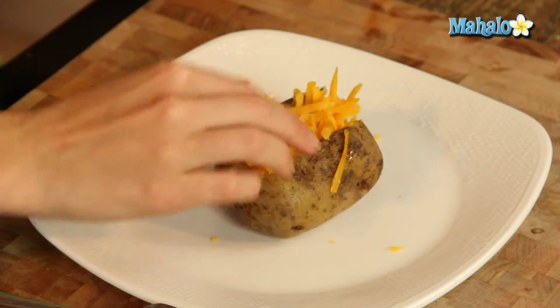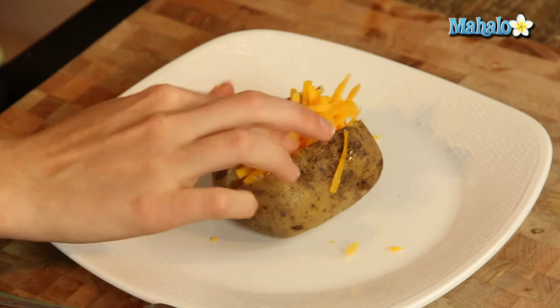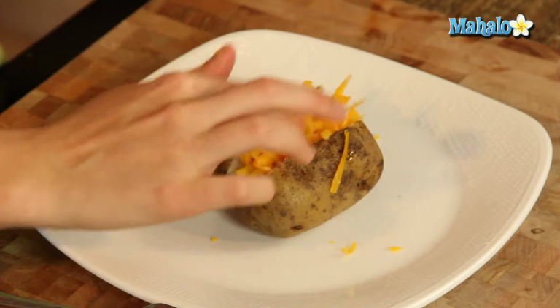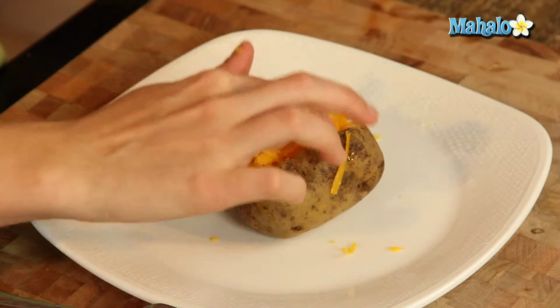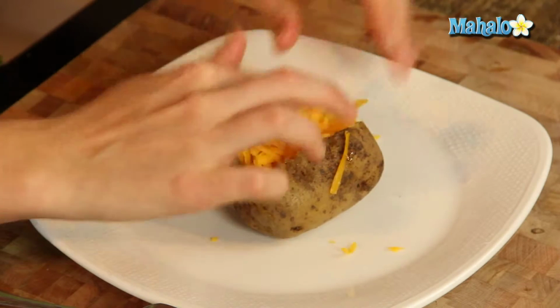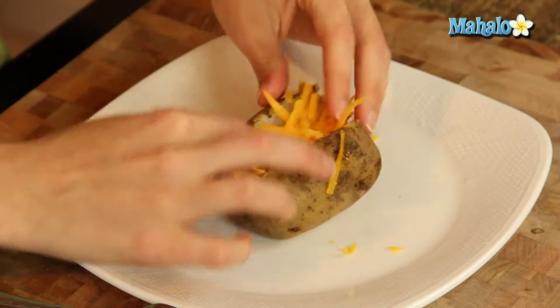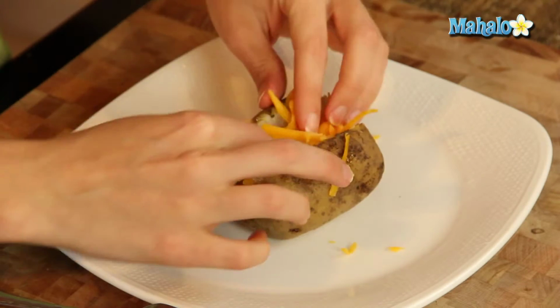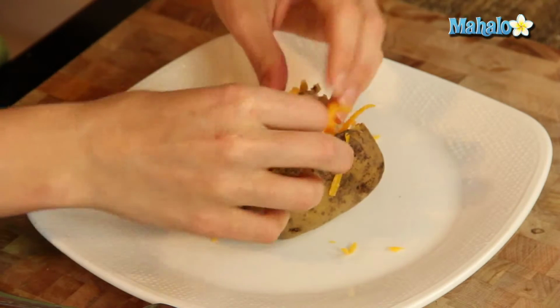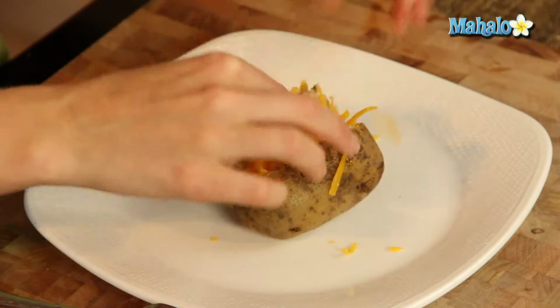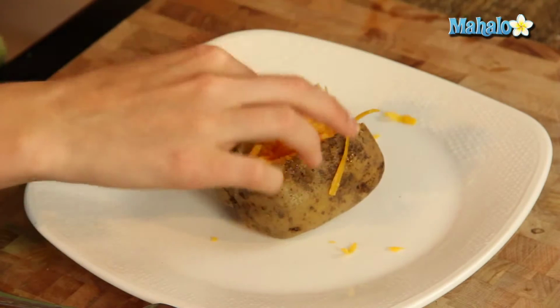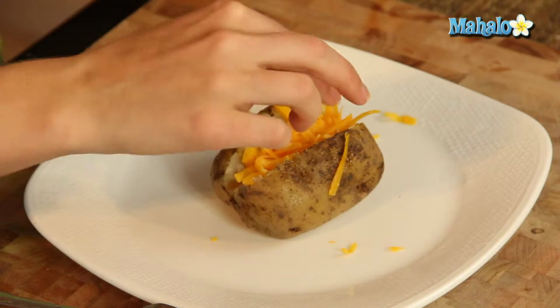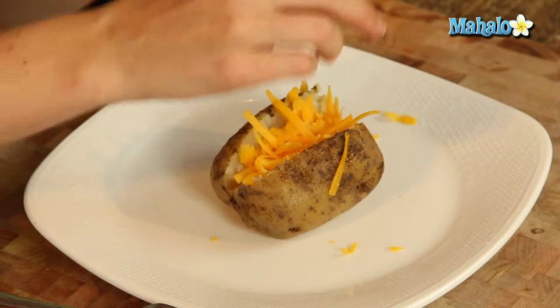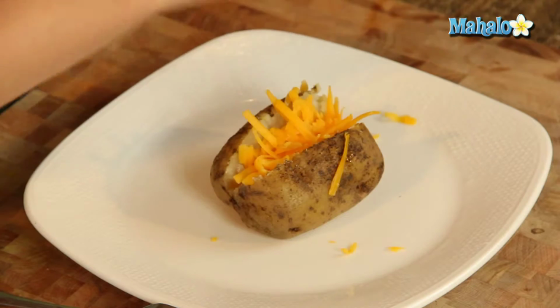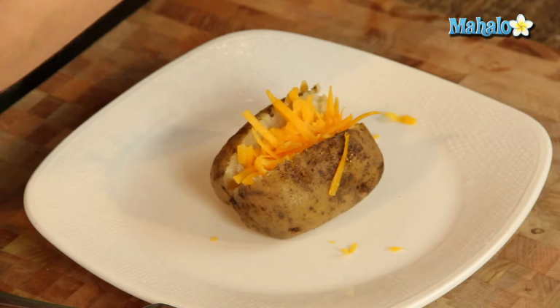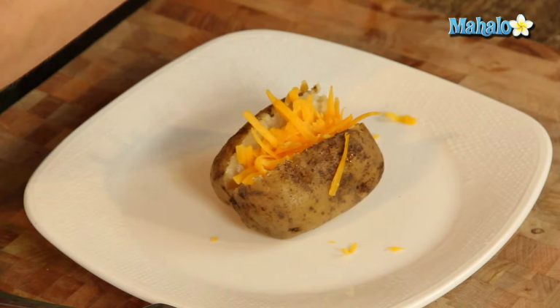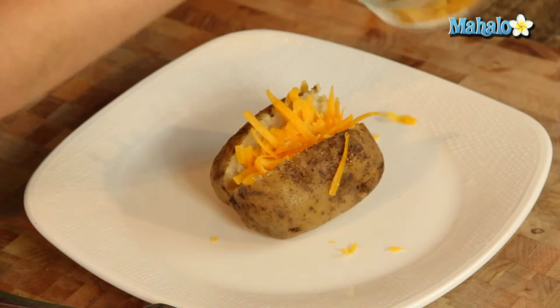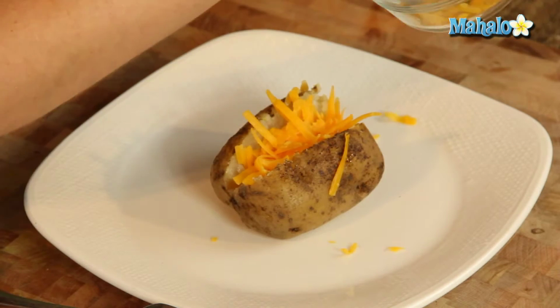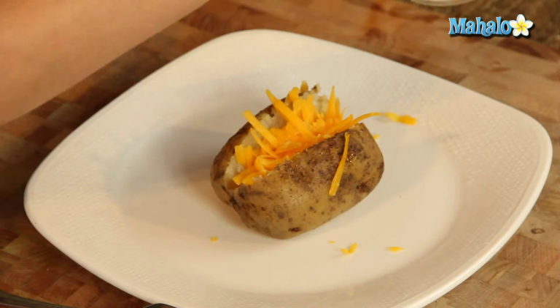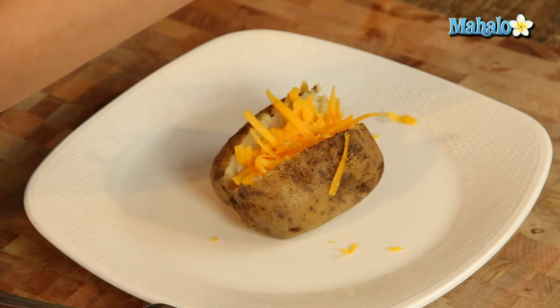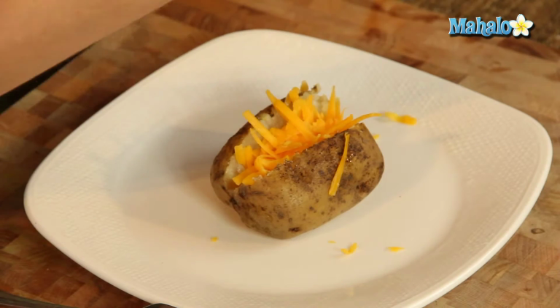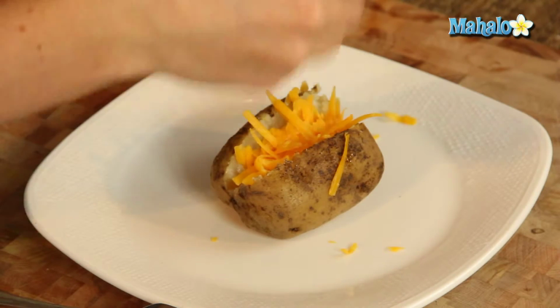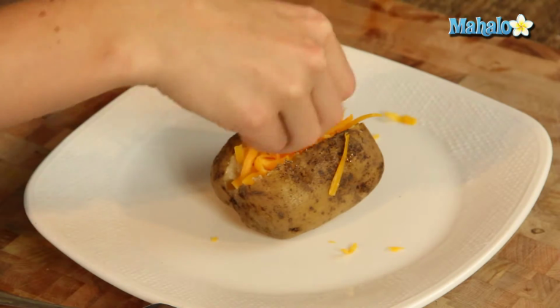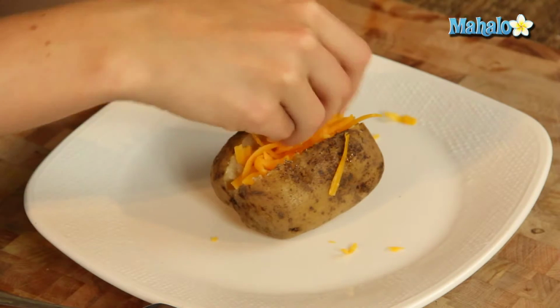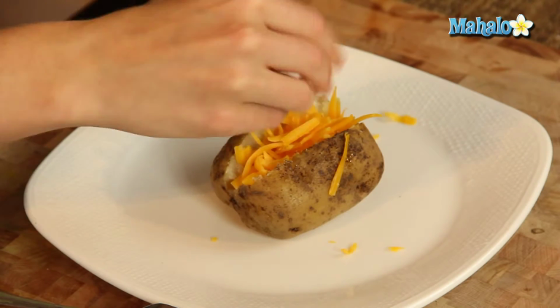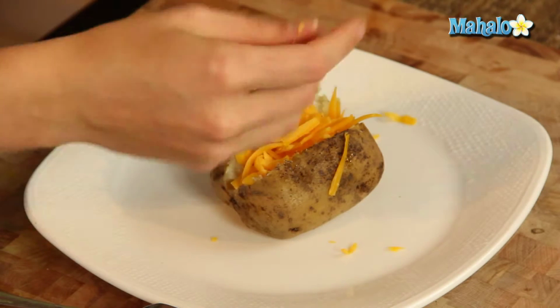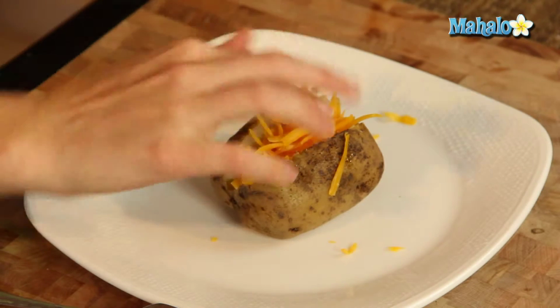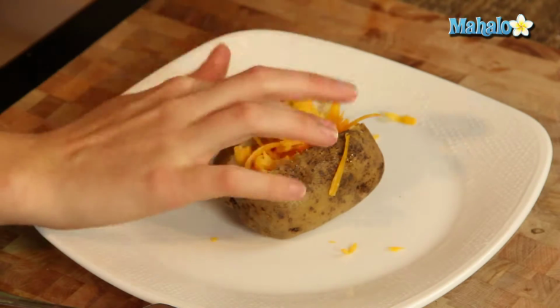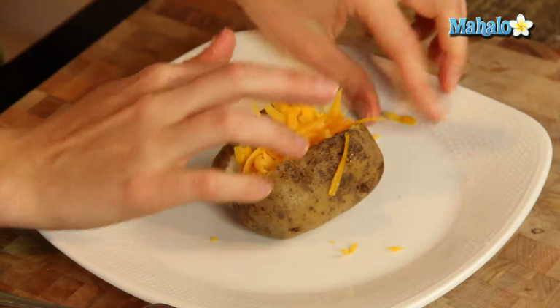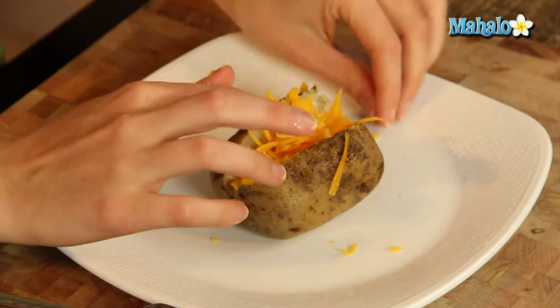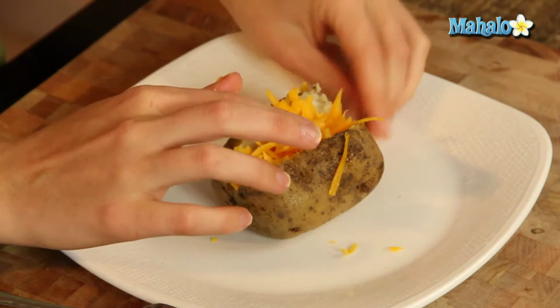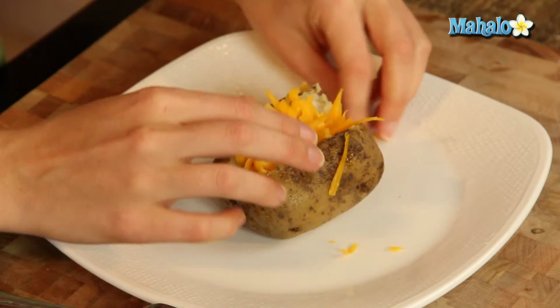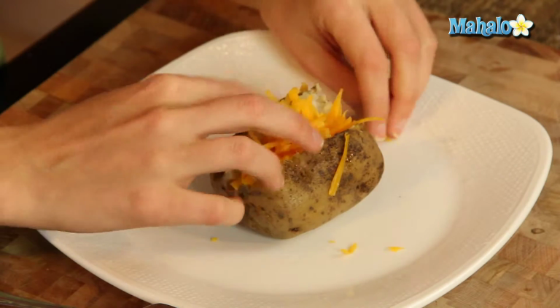It's going to be so good. Just keep on smashing. It's going to be a really cheesy one. If you don't want it so cheesy, you can cut down your cheese, of course.